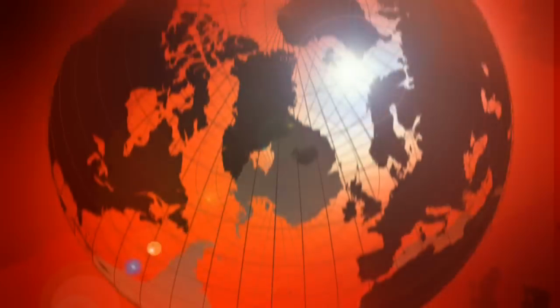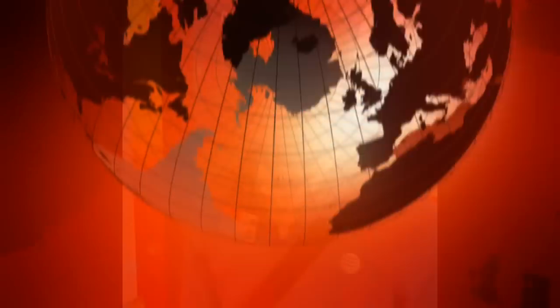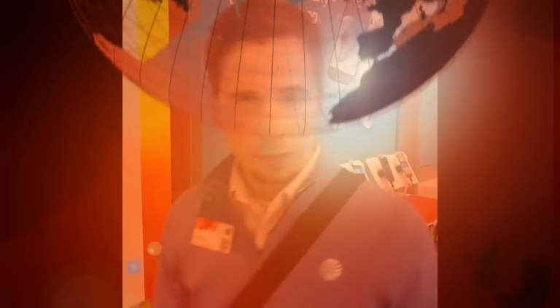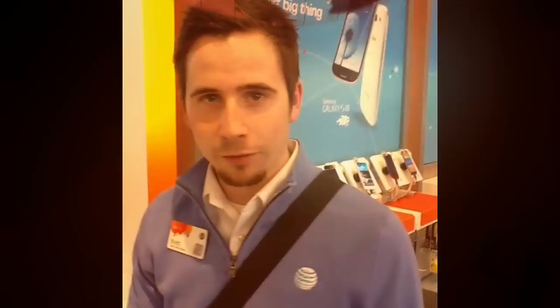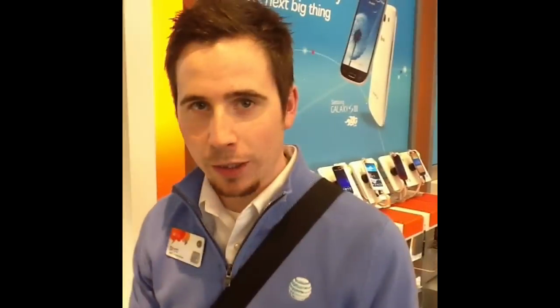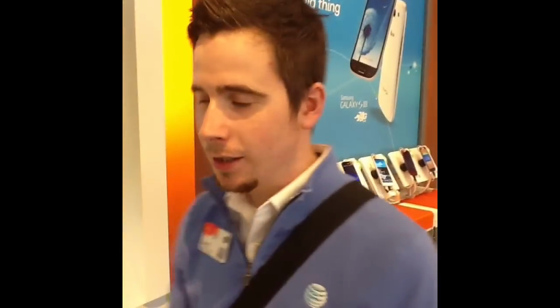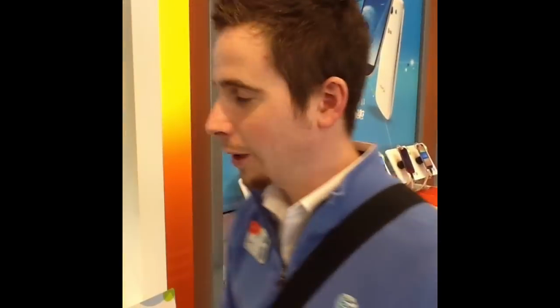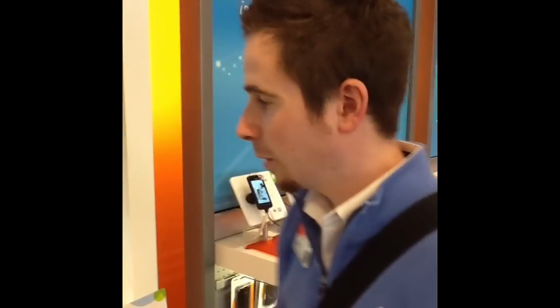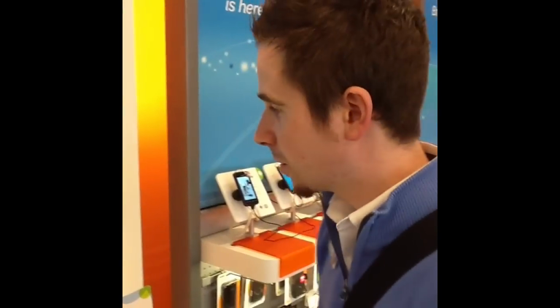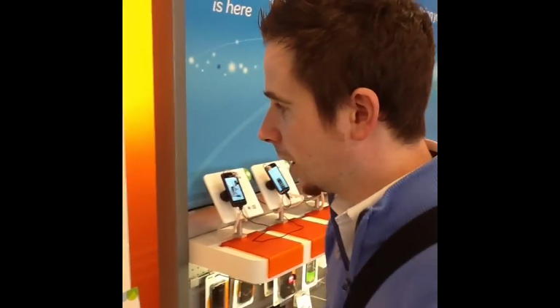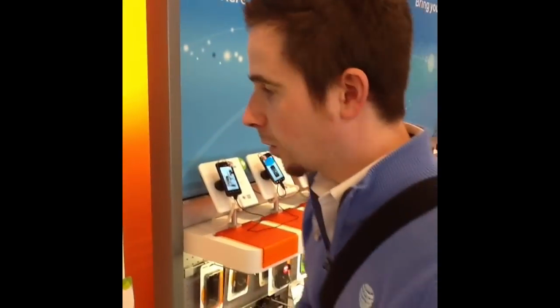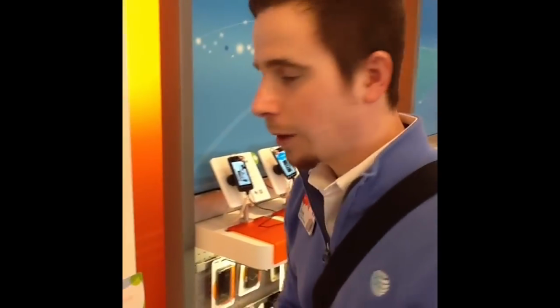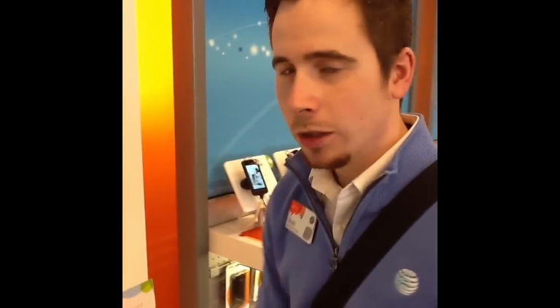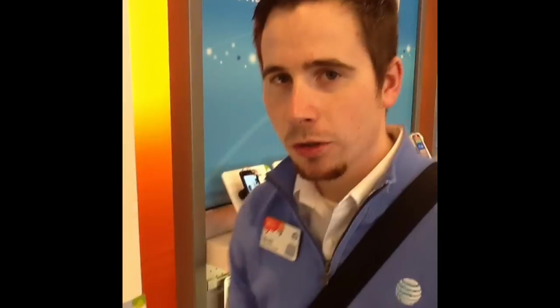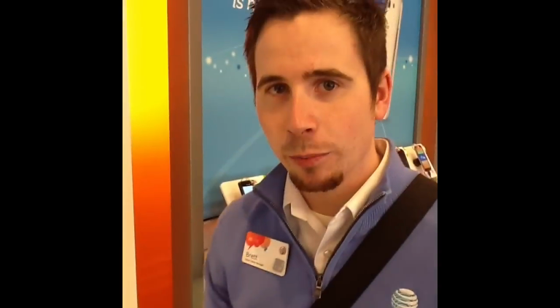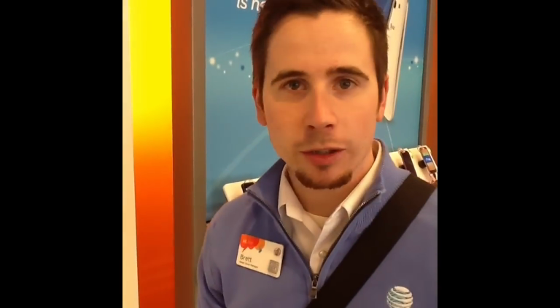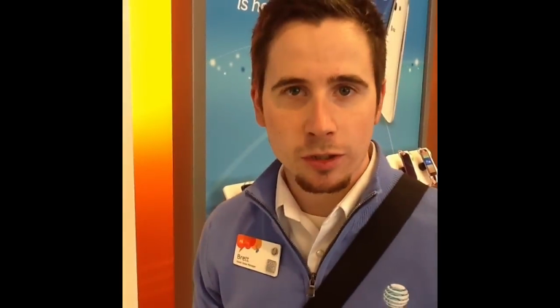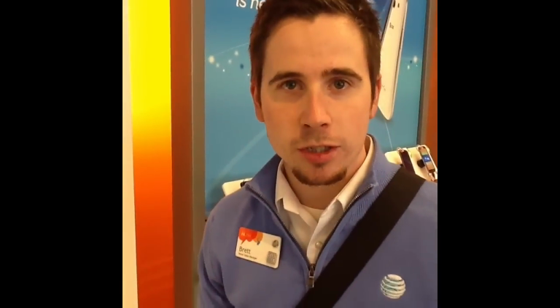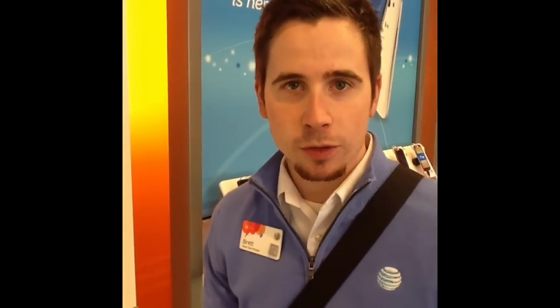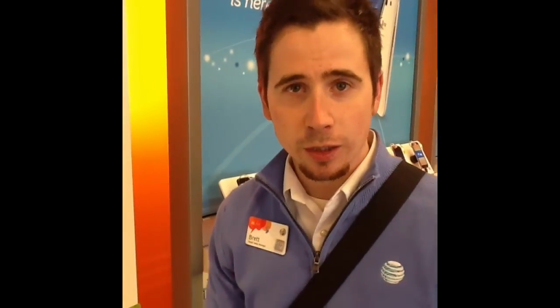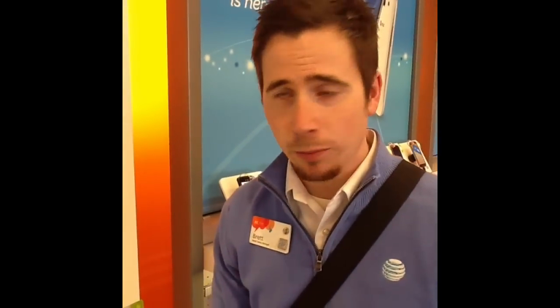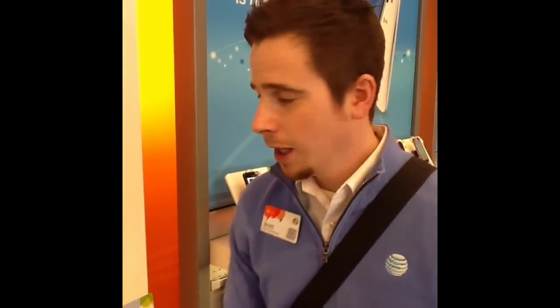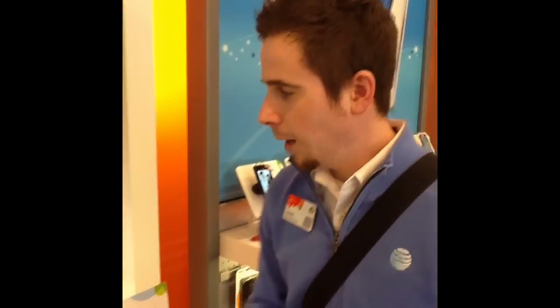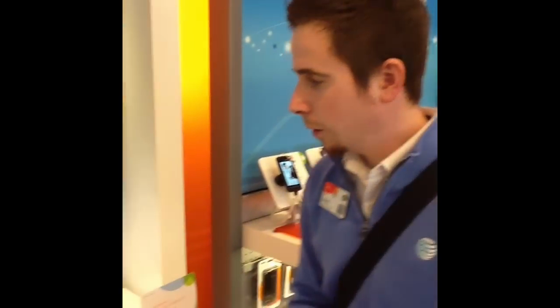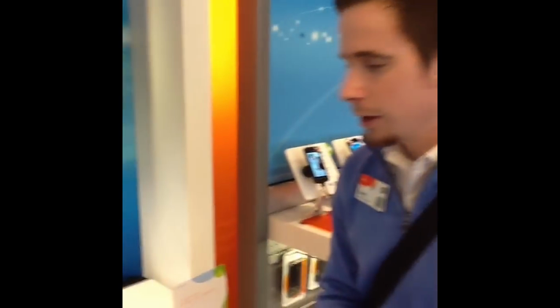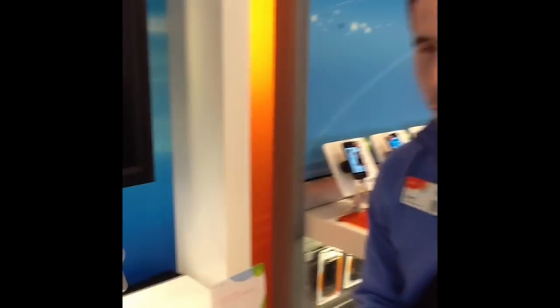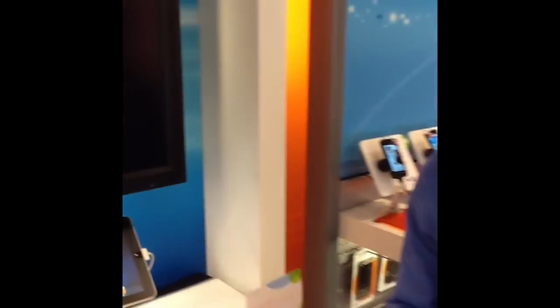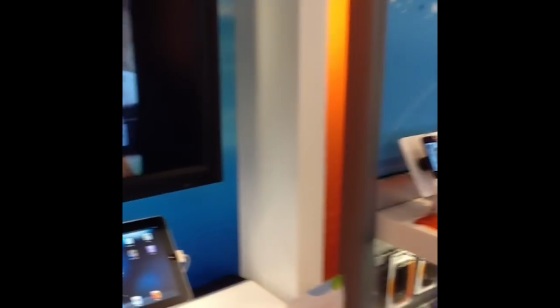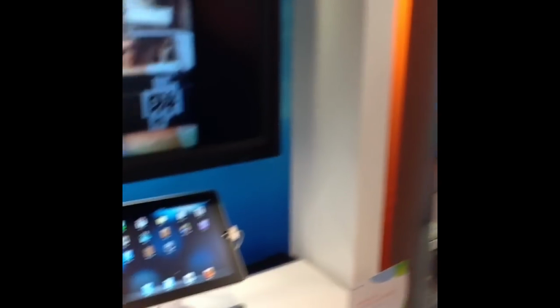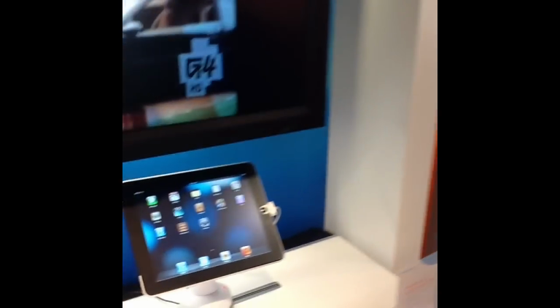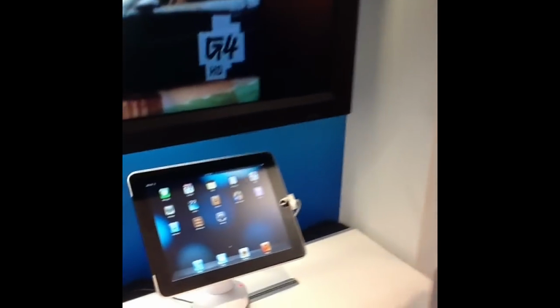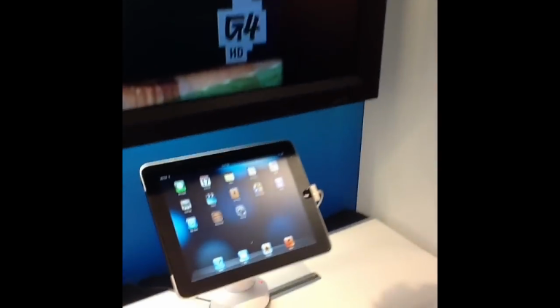This is Brett again from the AT&T Pleasure Prairie store. Real quick, I'm going to show you some pairing instructions for TwonkyBeam. We ran into some snags at first, but we got it figured out.